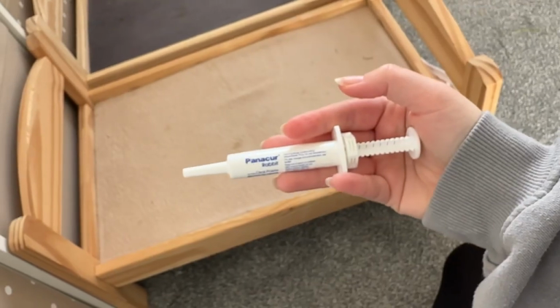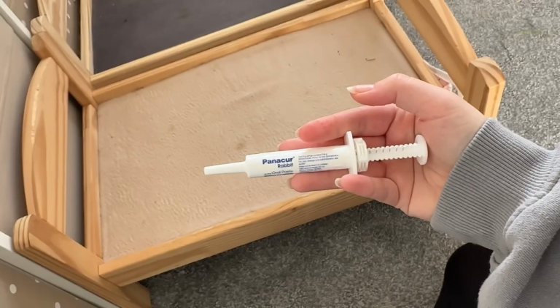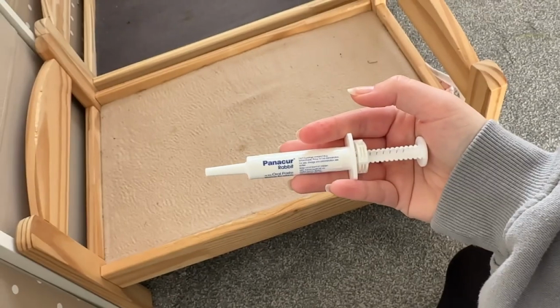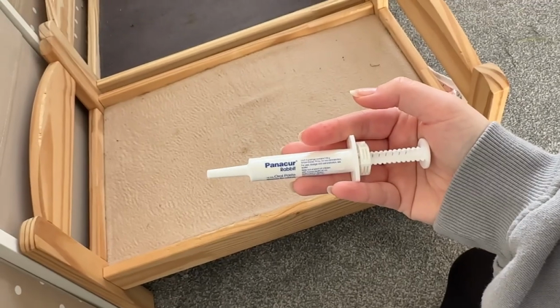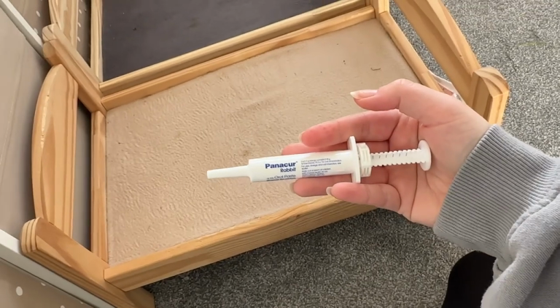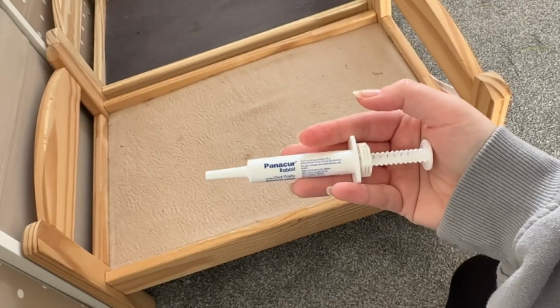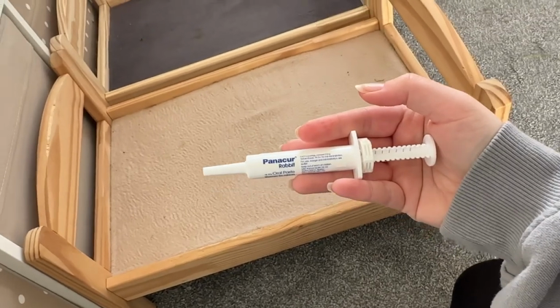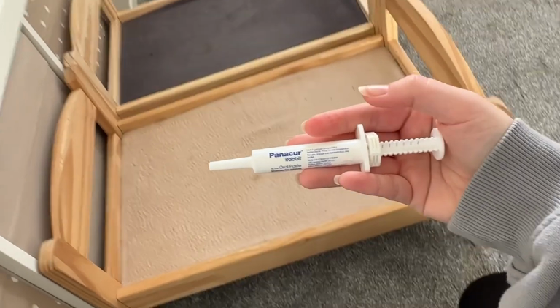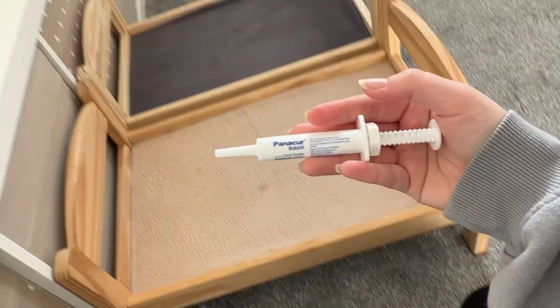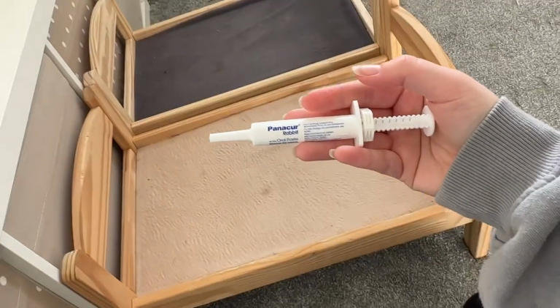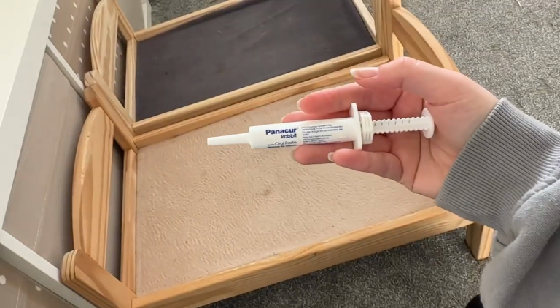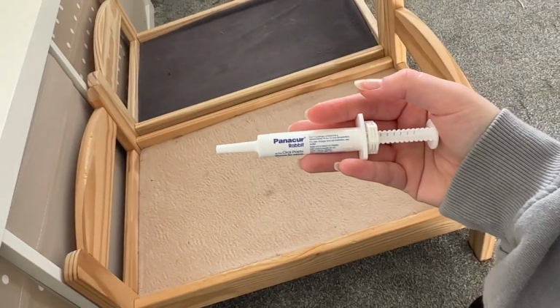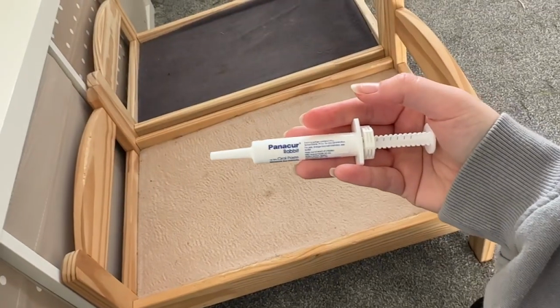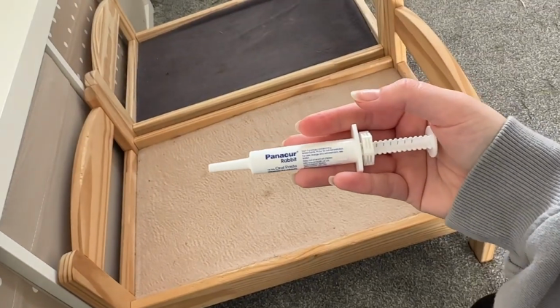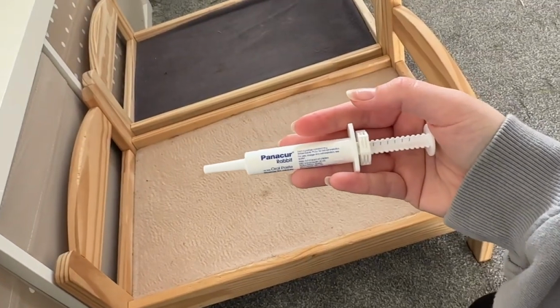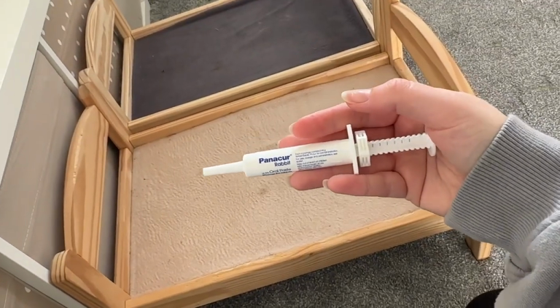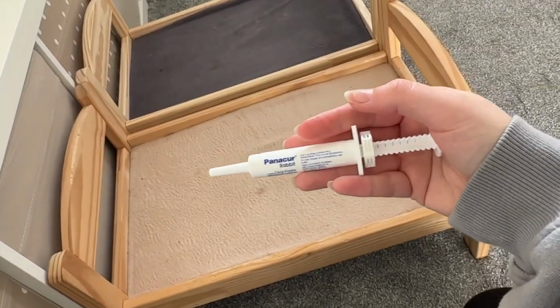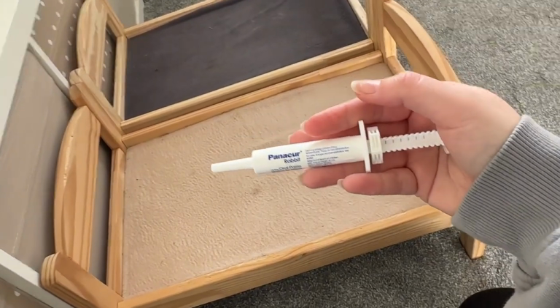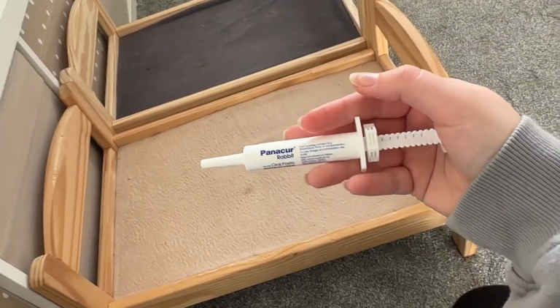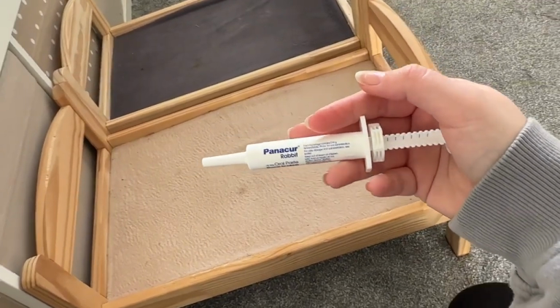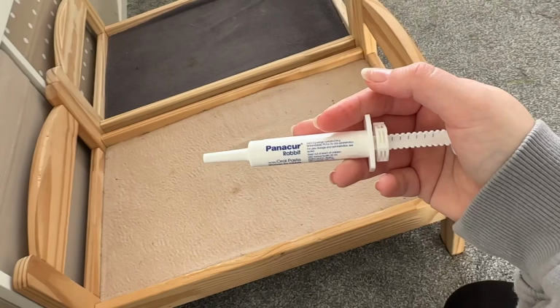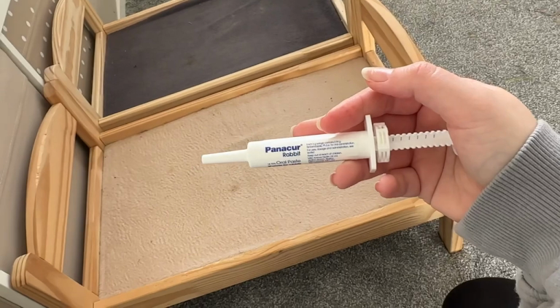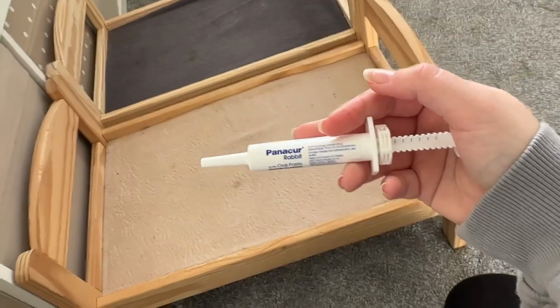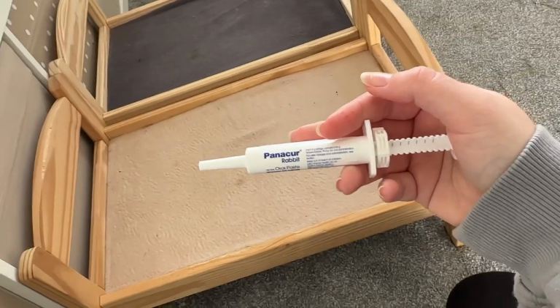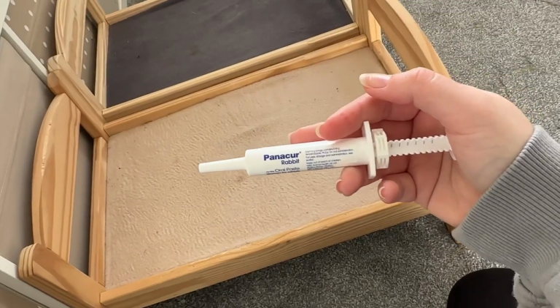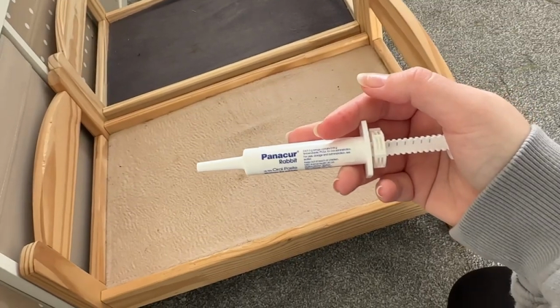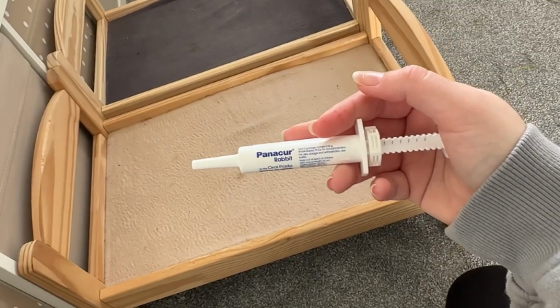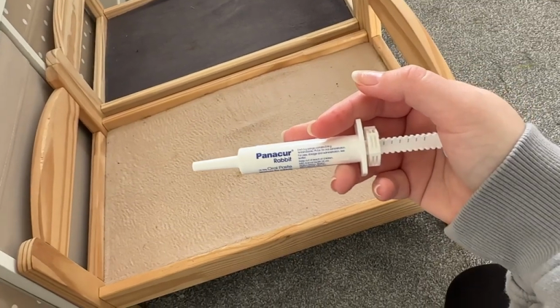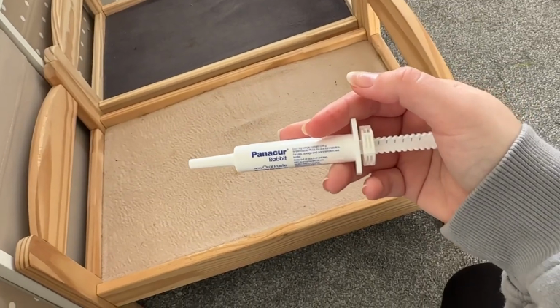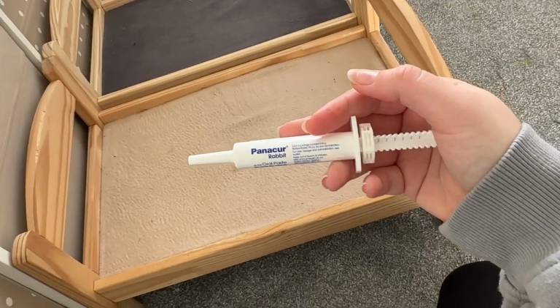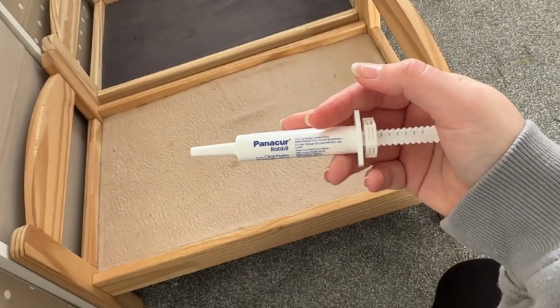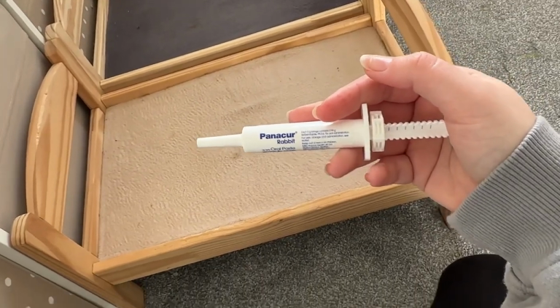I'm just going to show you how I administer this to Honey. I'm pretty lucky and she will sometimes take it straight off the syringe.